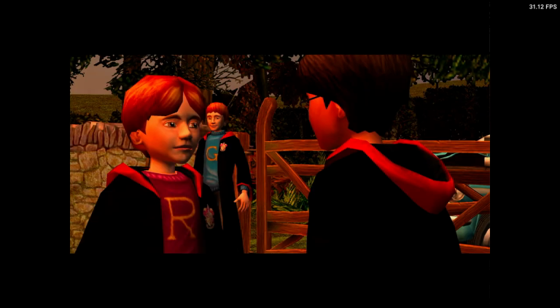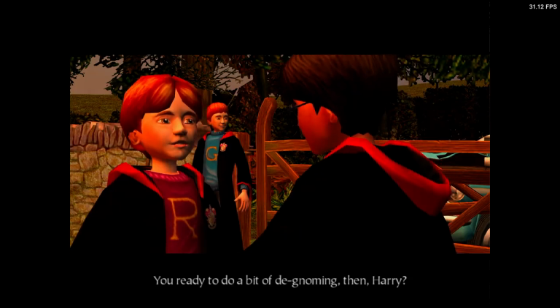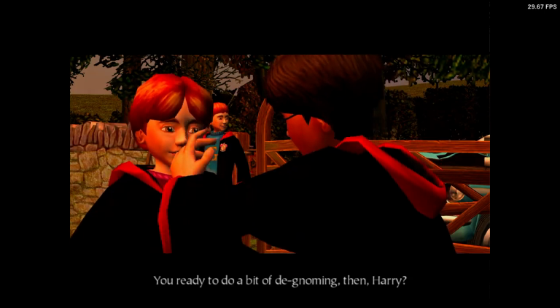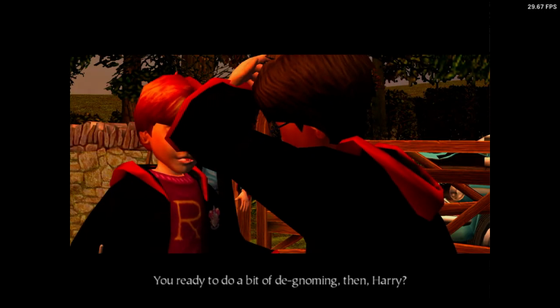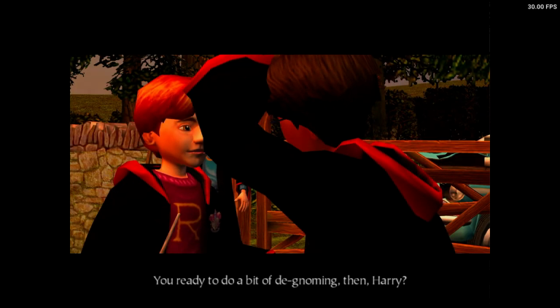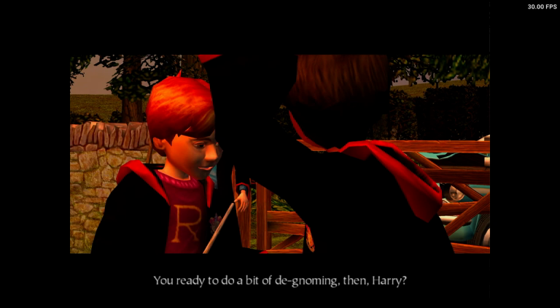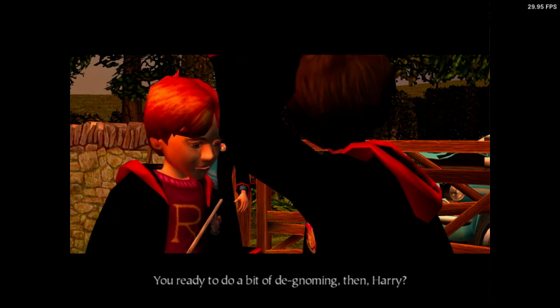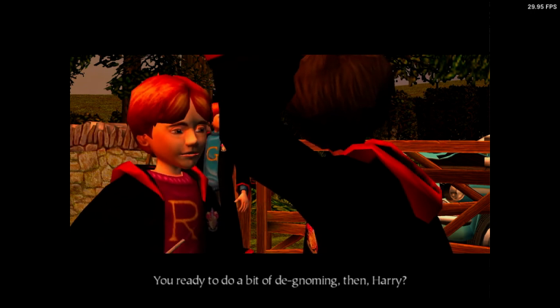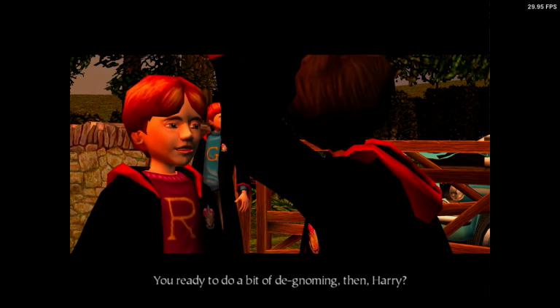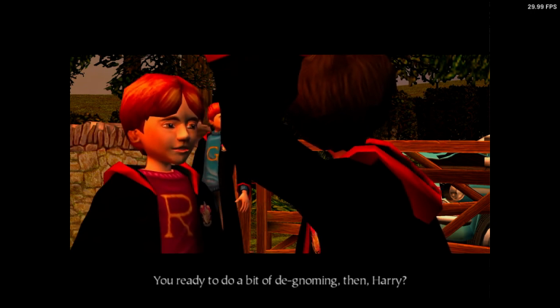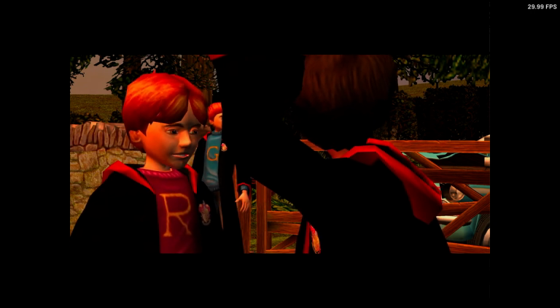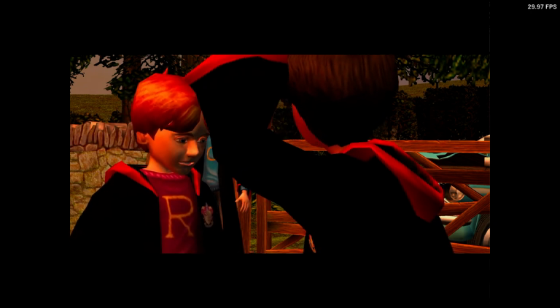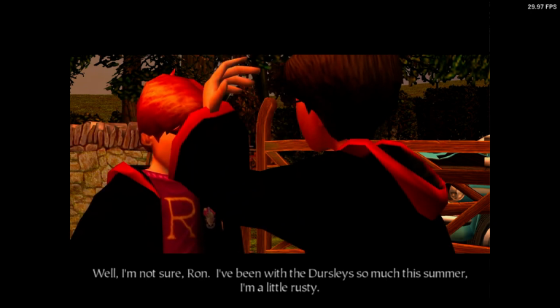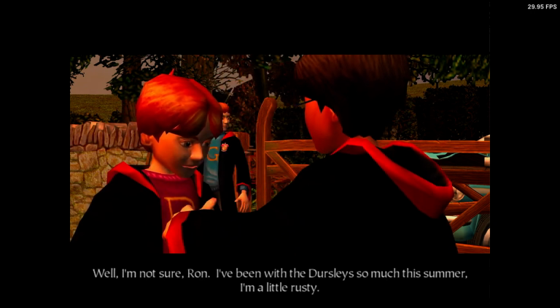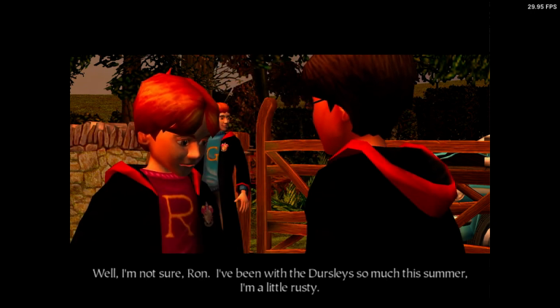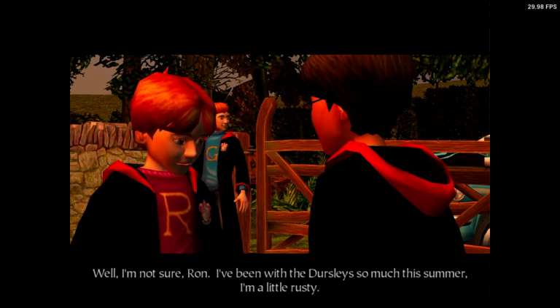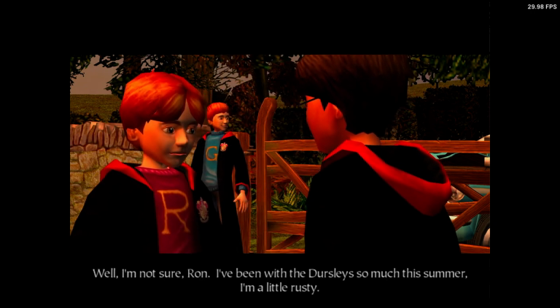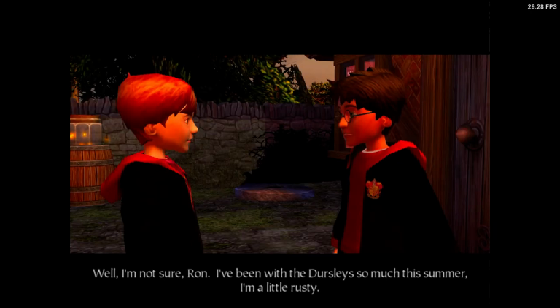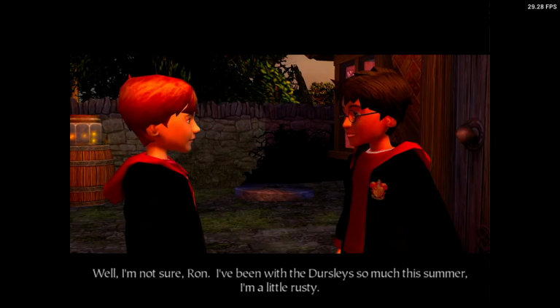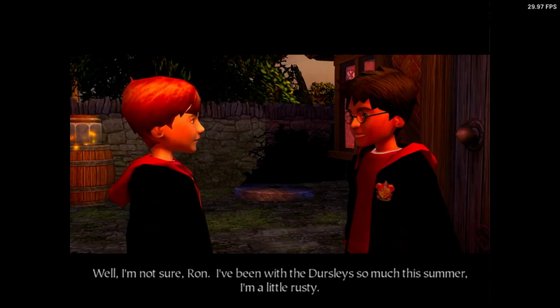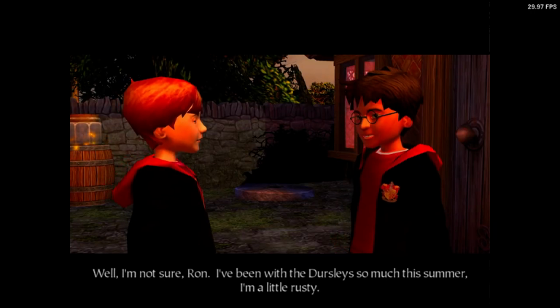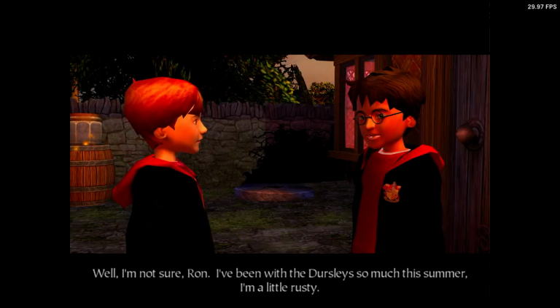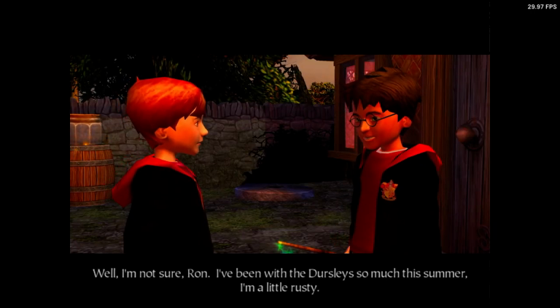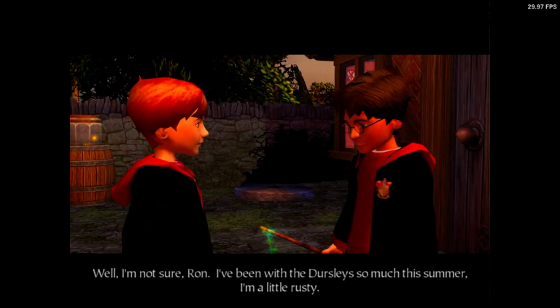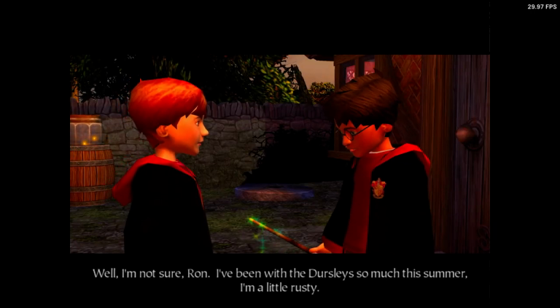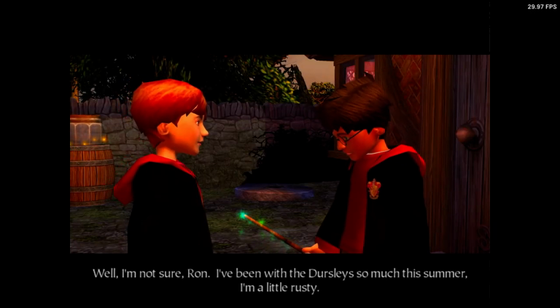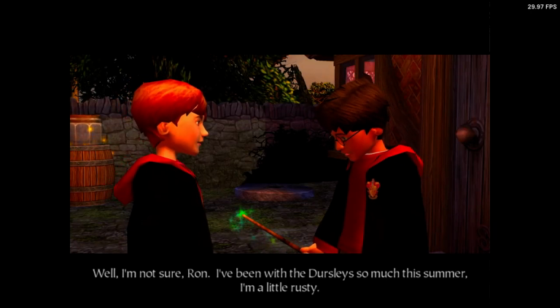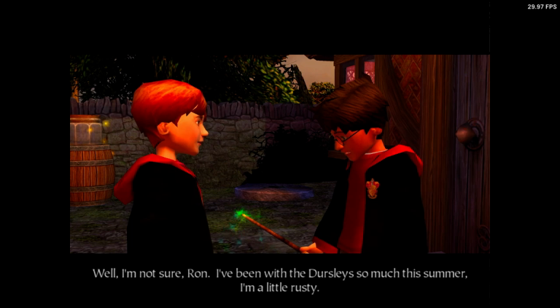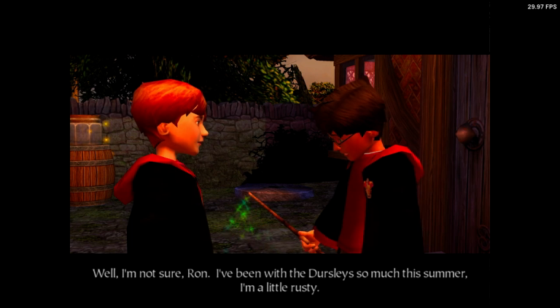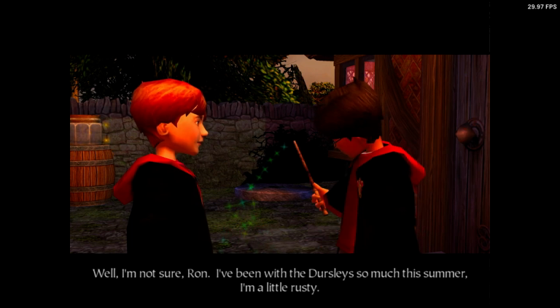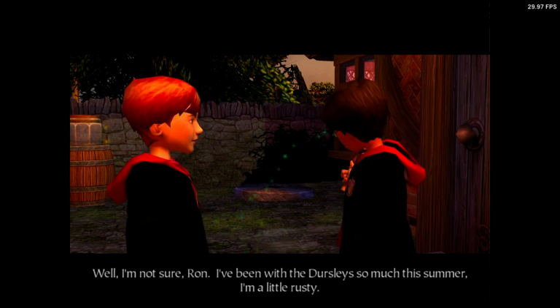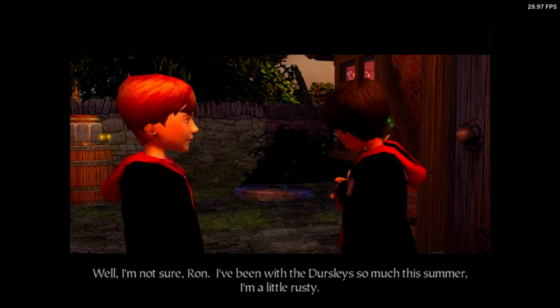You ready to do a bit of de-gnoming then, Harry? Well, I'm not sure, Ron. I've been with the Dursleys so much this summer, I'm a little rusty.